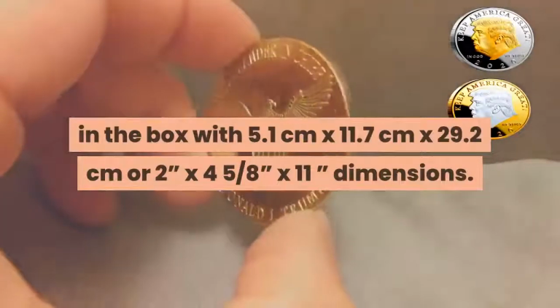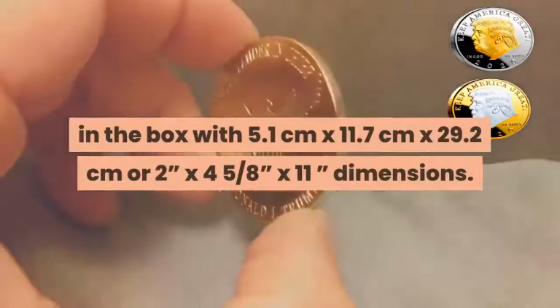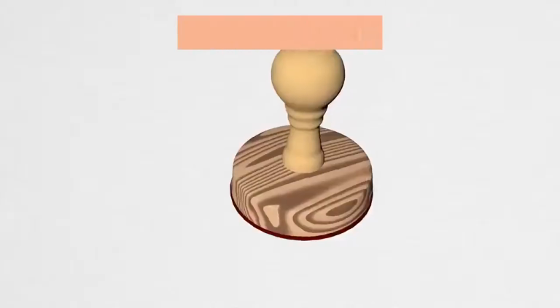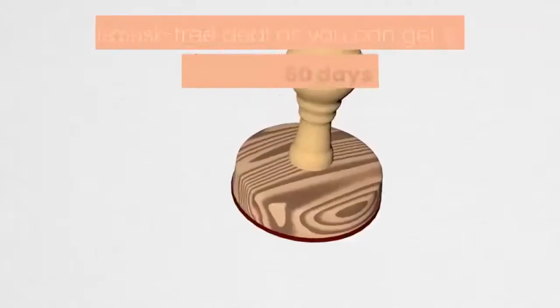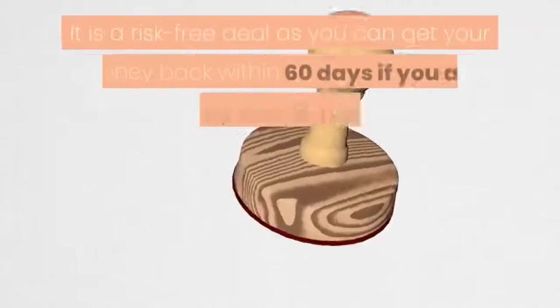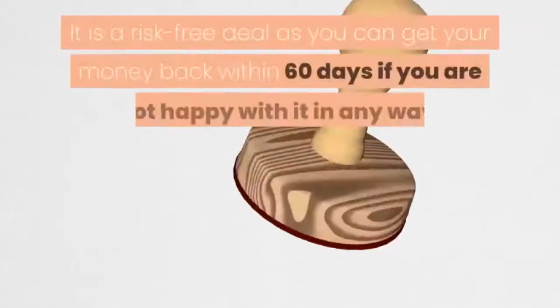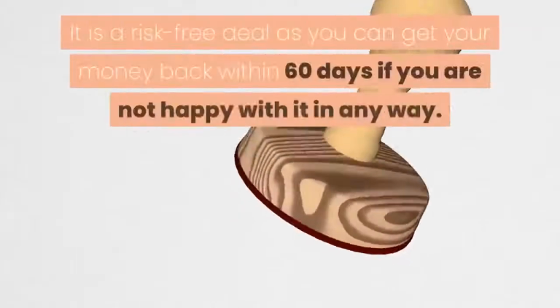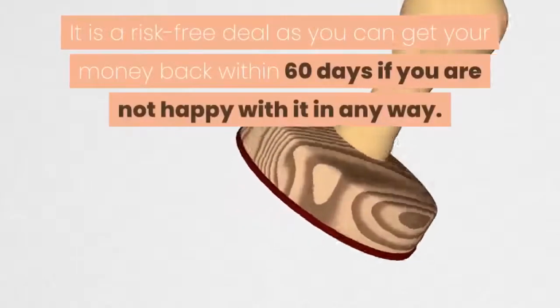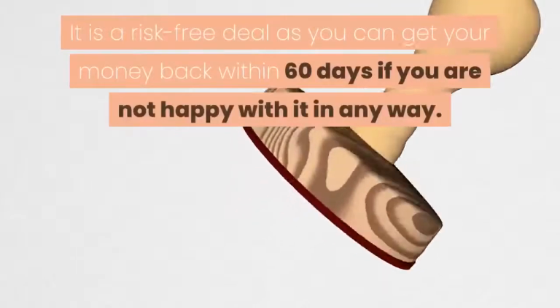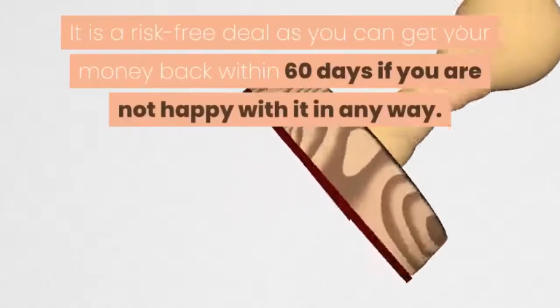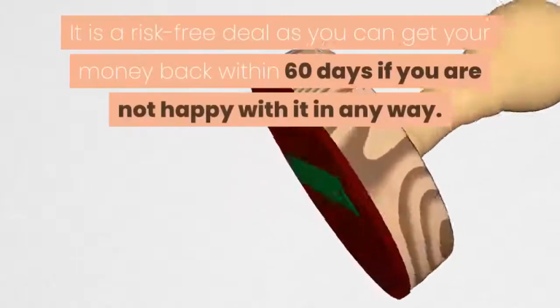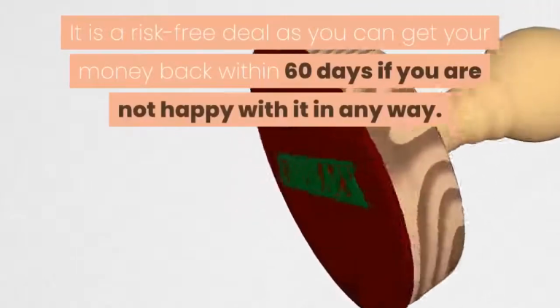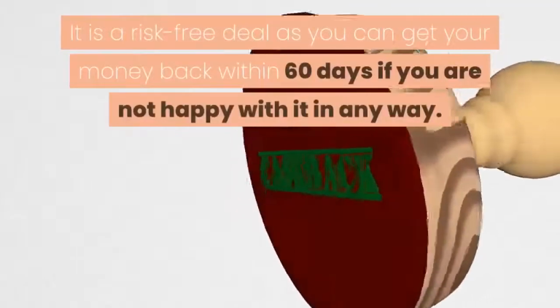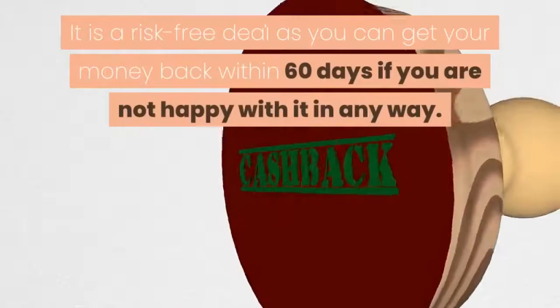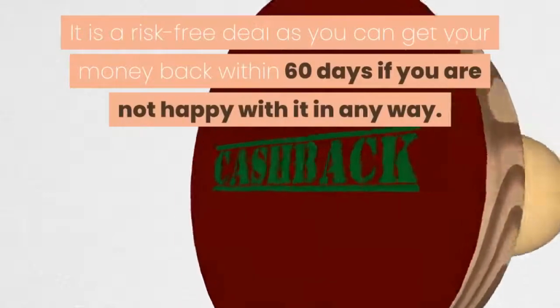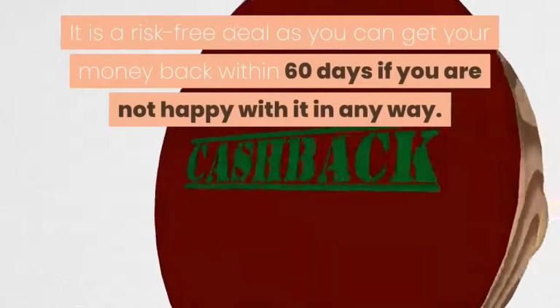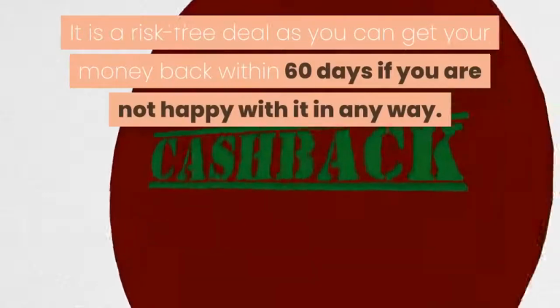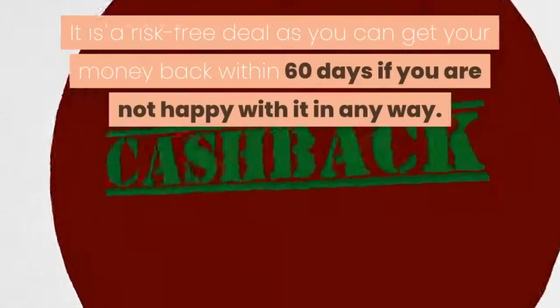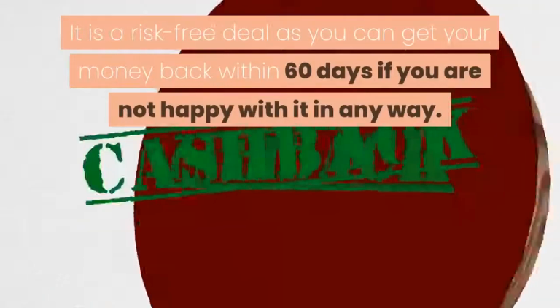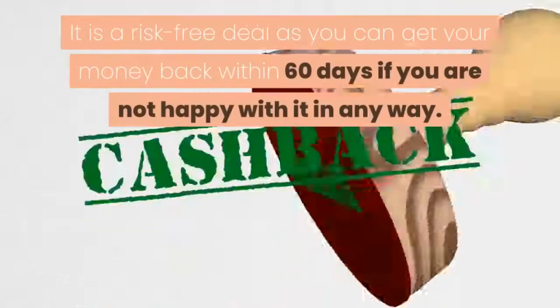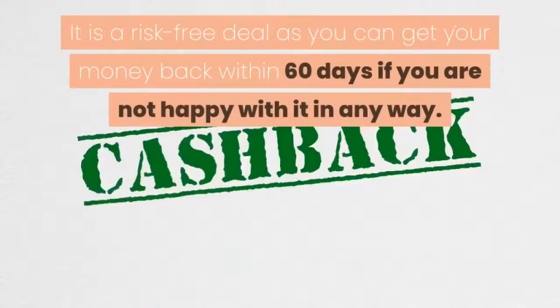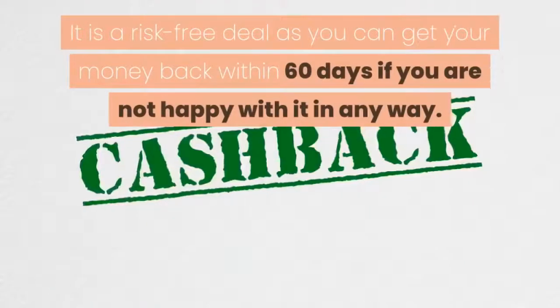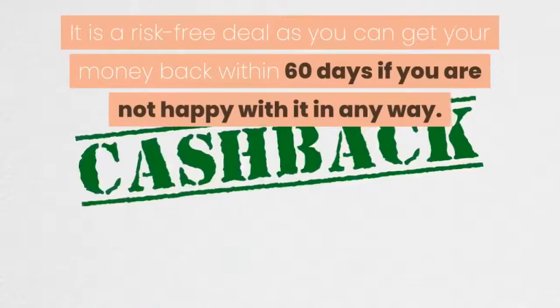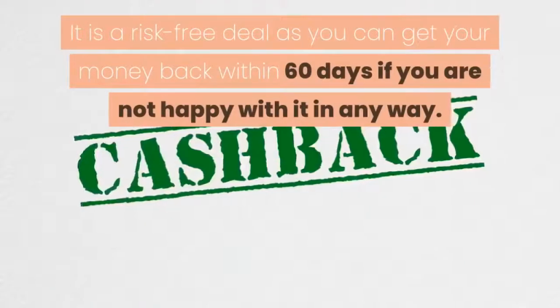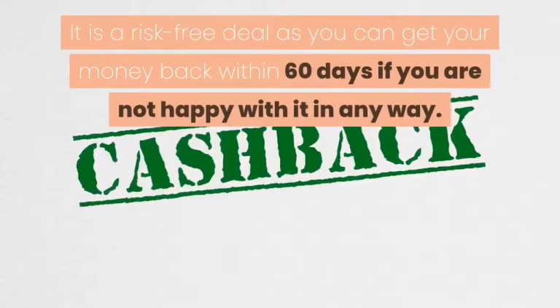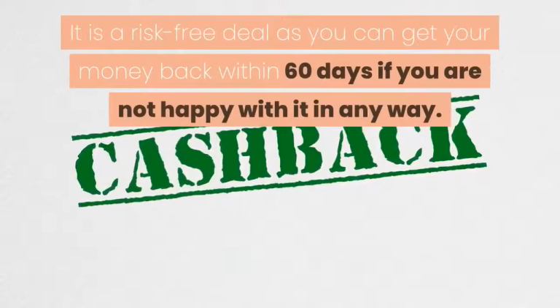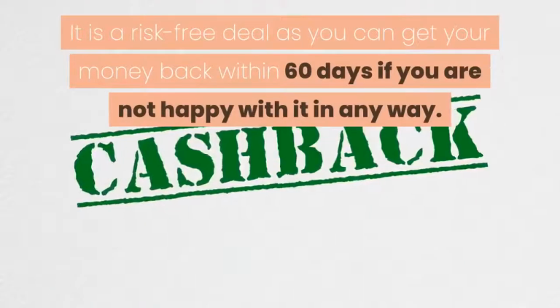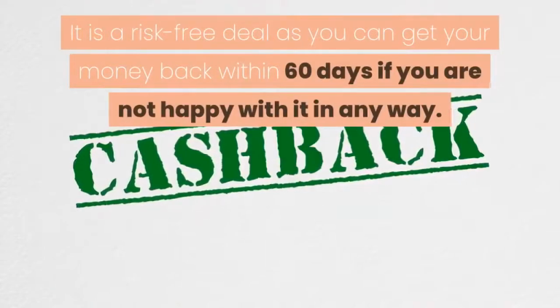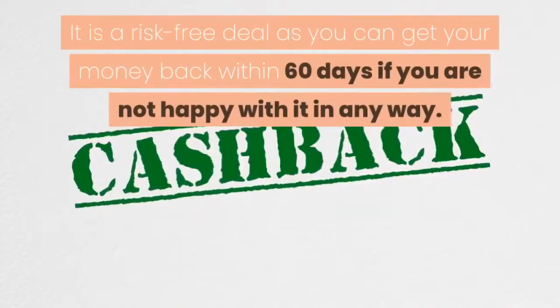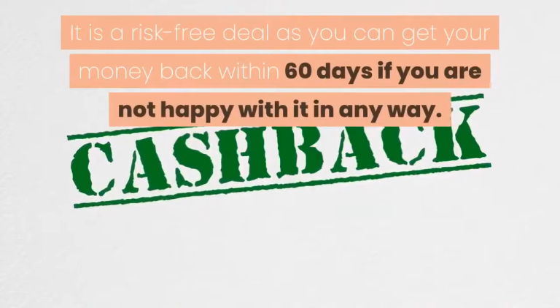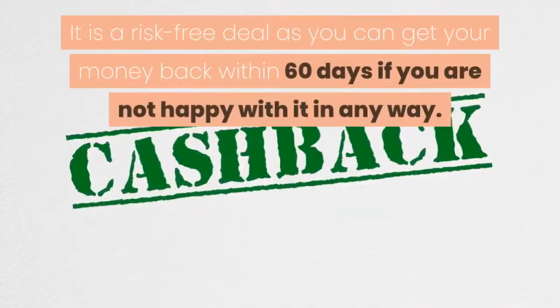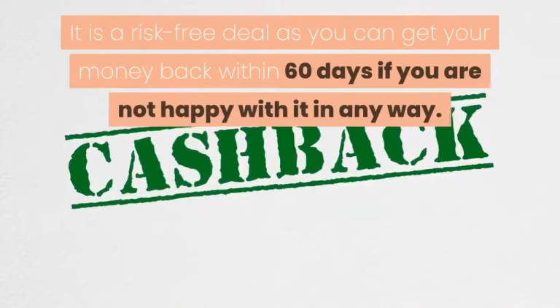It is a risk-free deal, as you can get your money back within 60 days if you are not happy with it in any way.